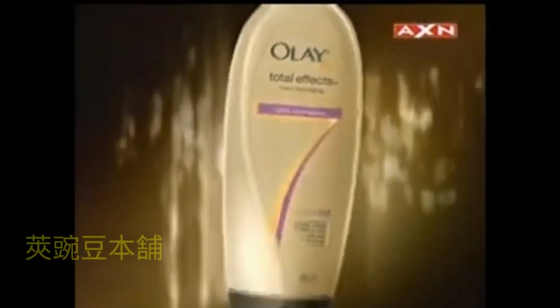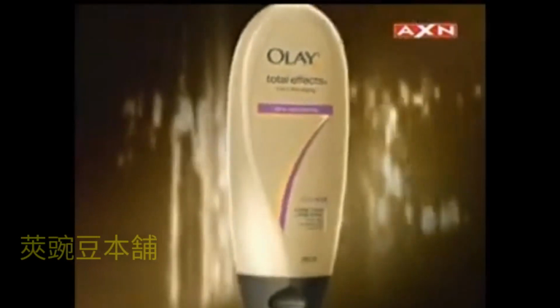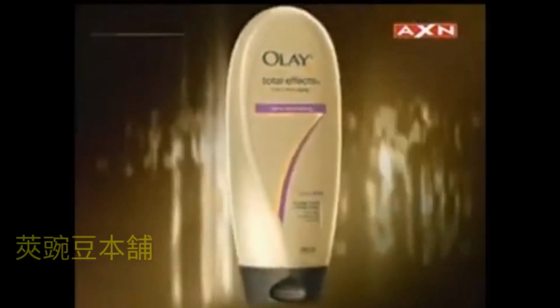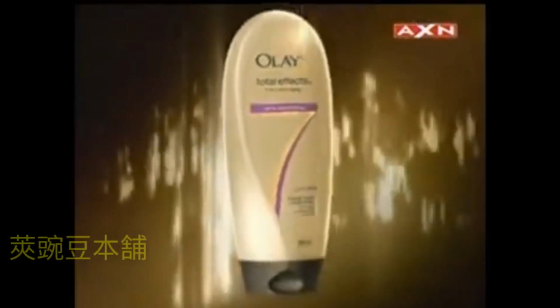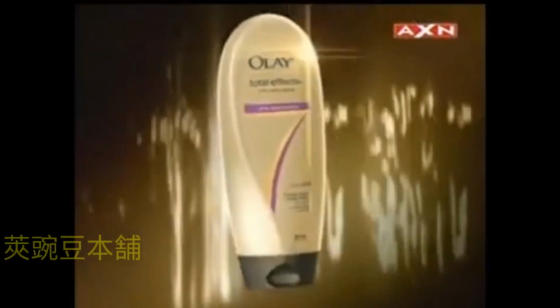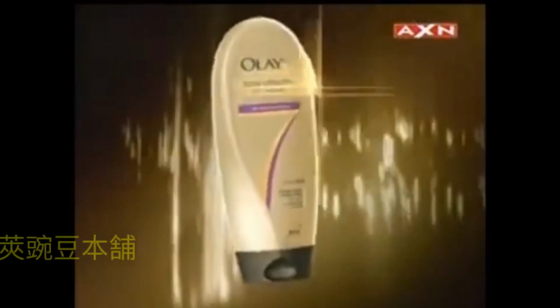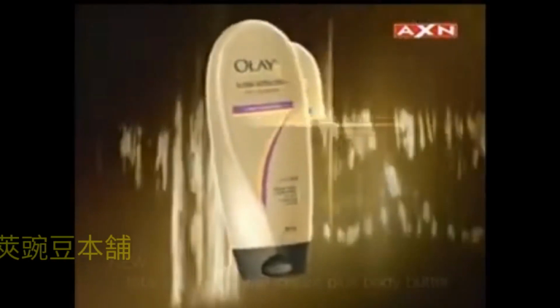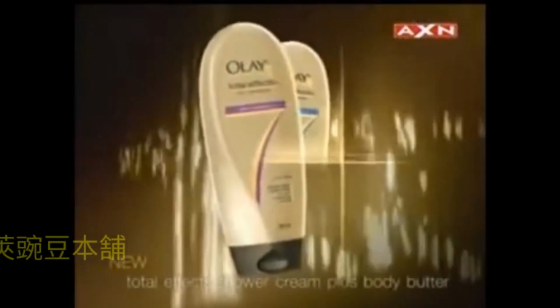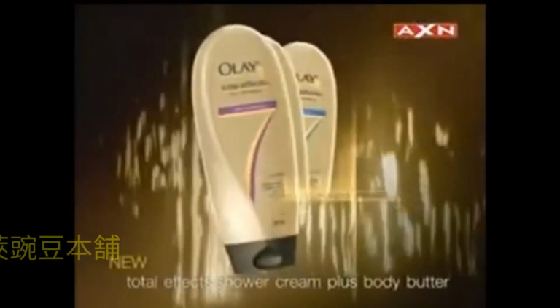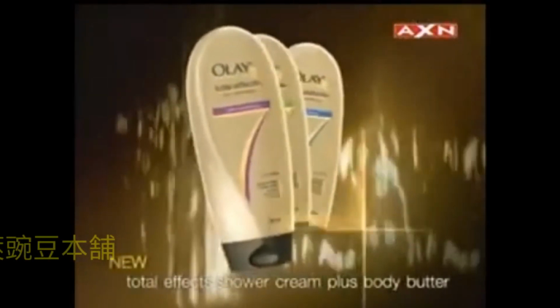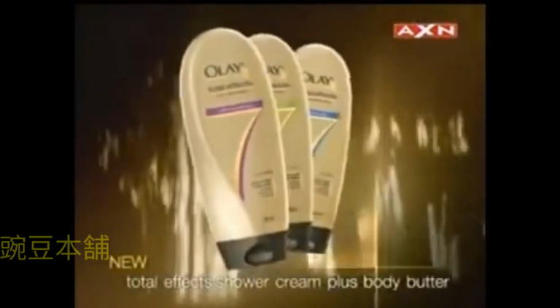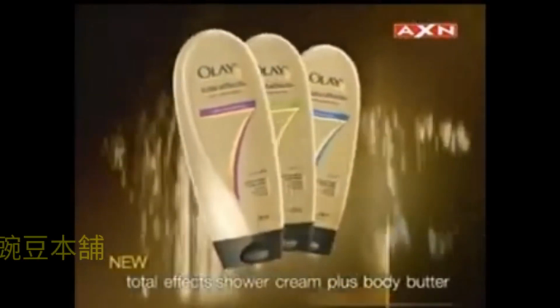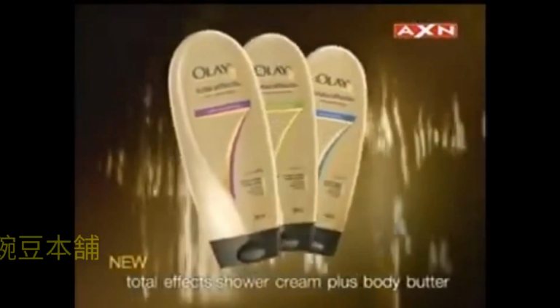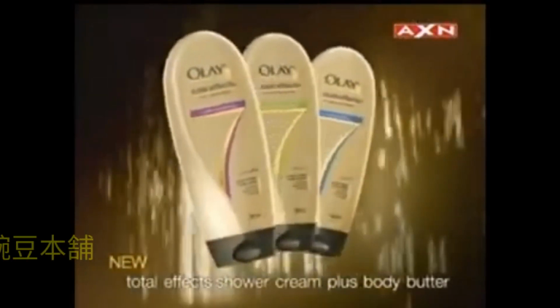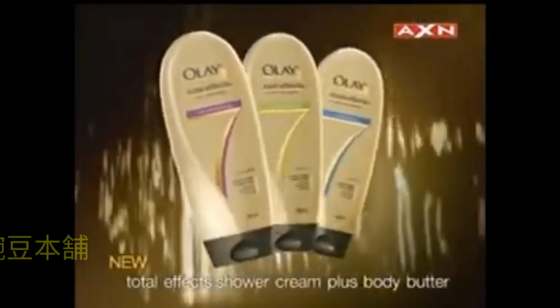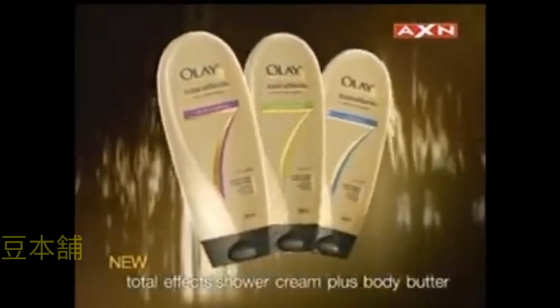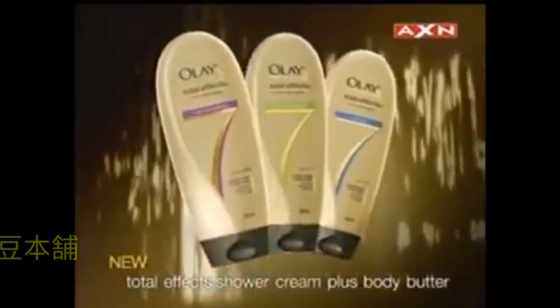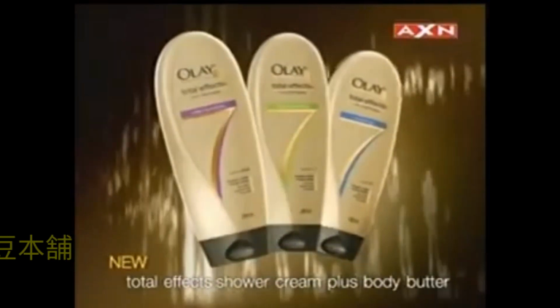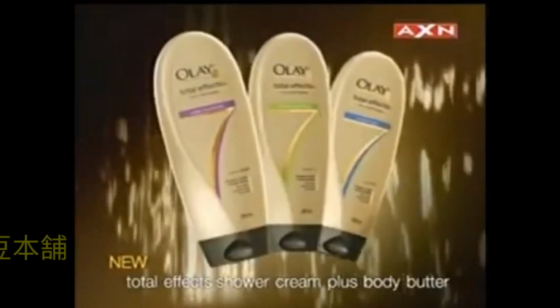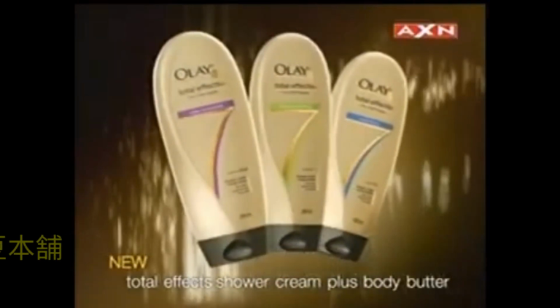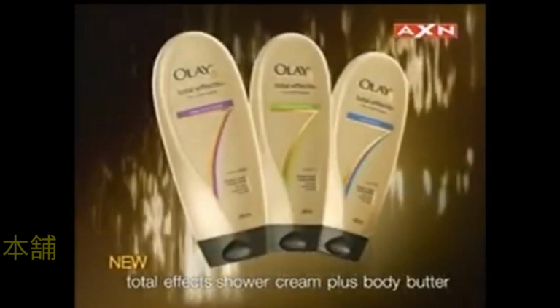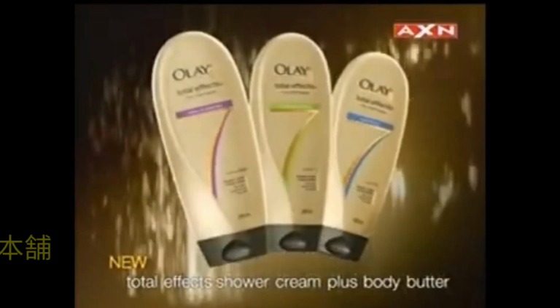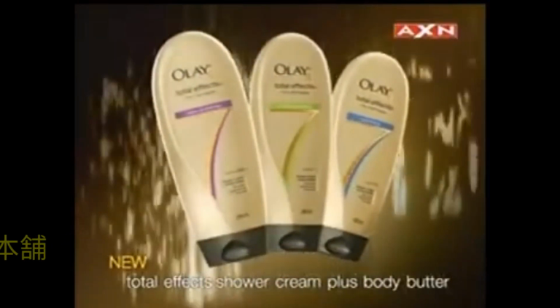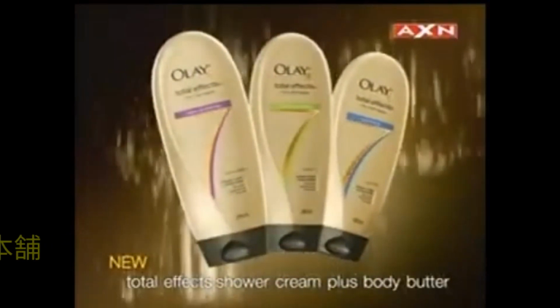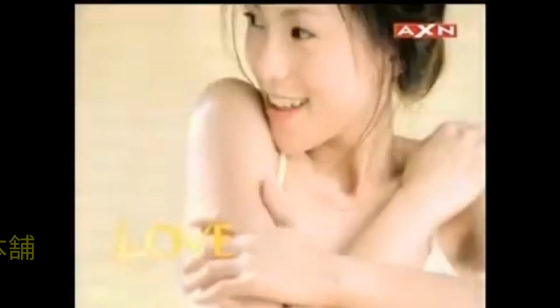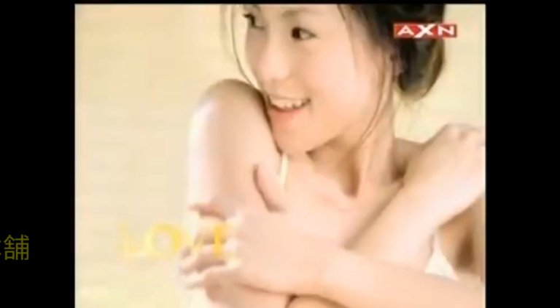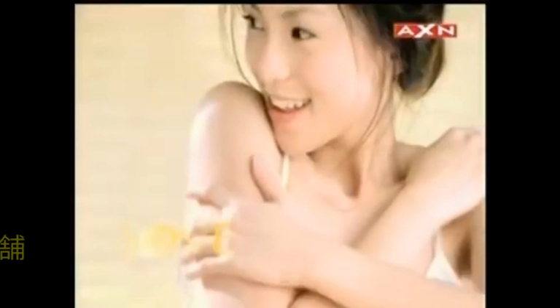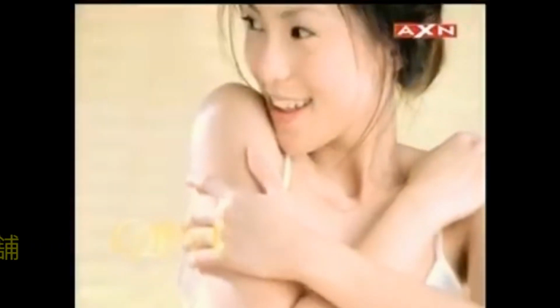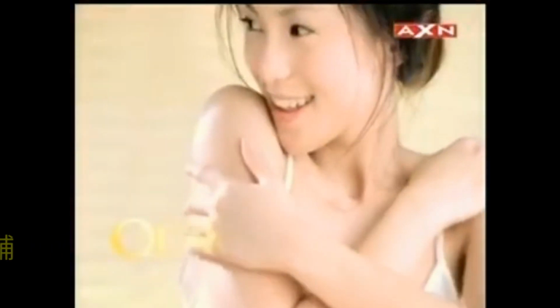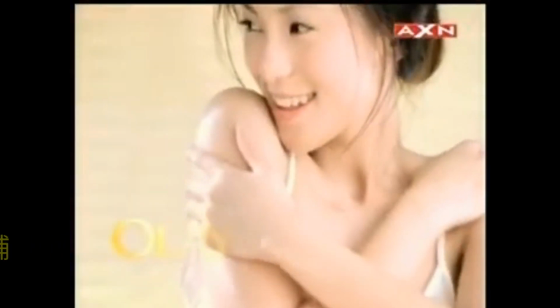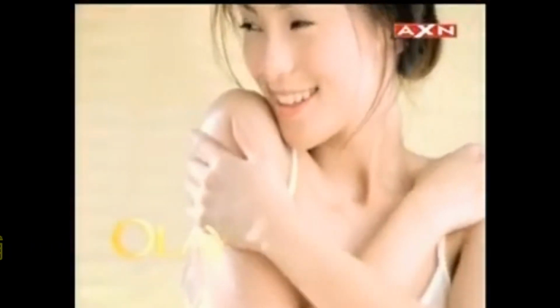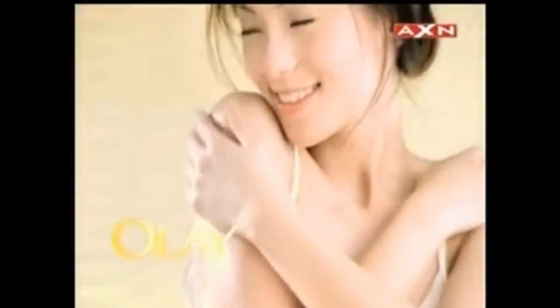New Olay Total Effects Shower Cream Plus Body Butter. Love the skin you're in all over.